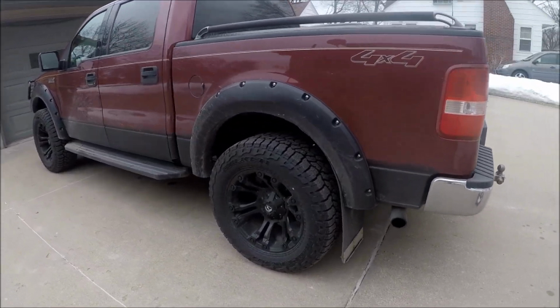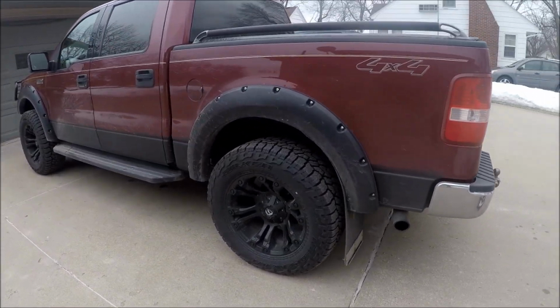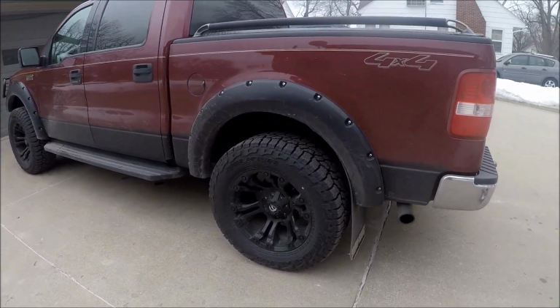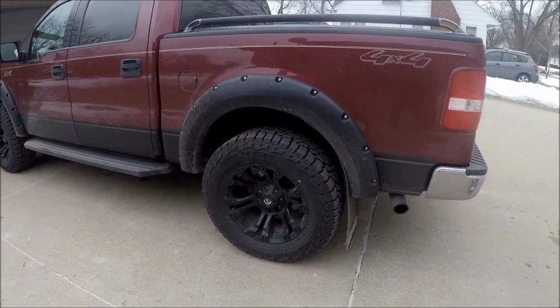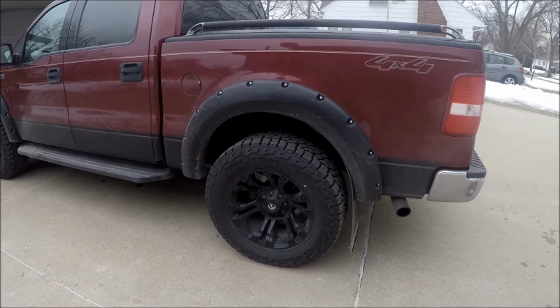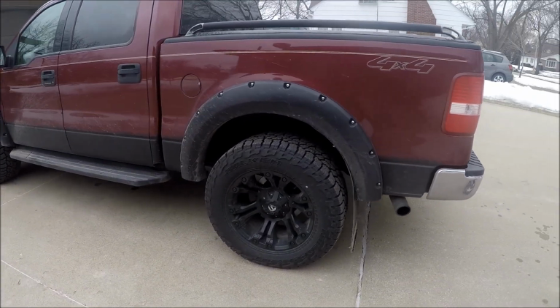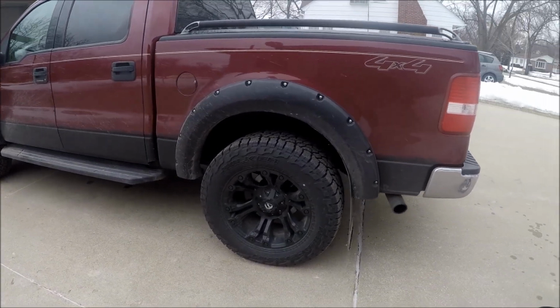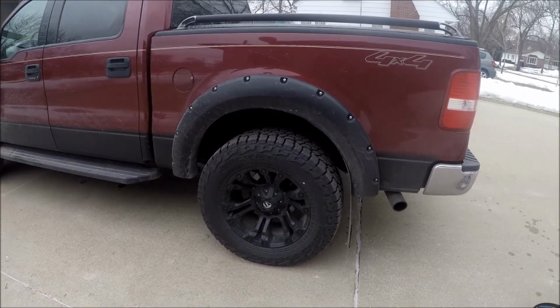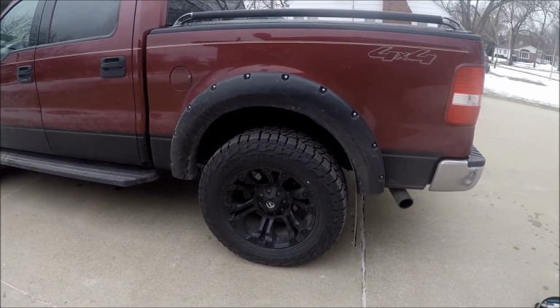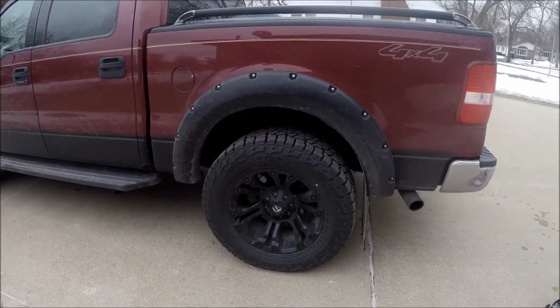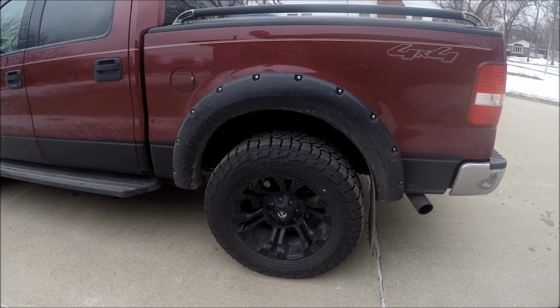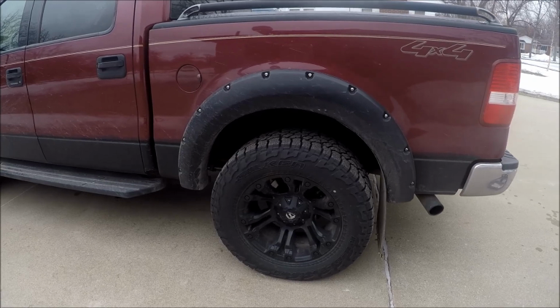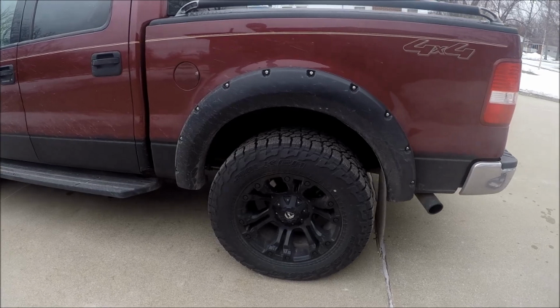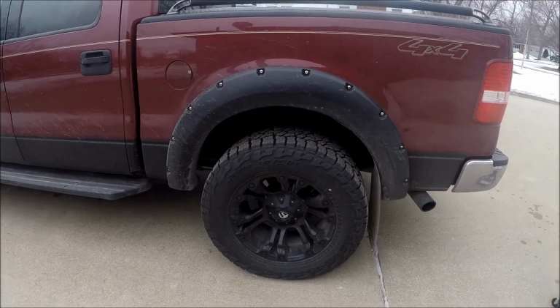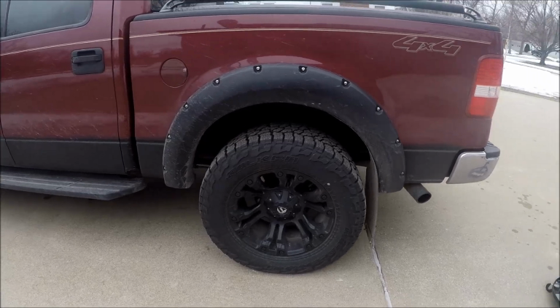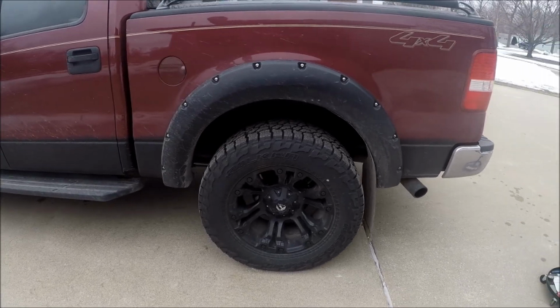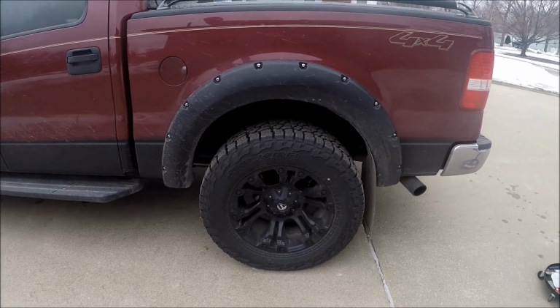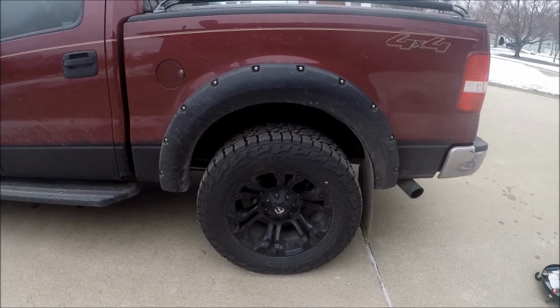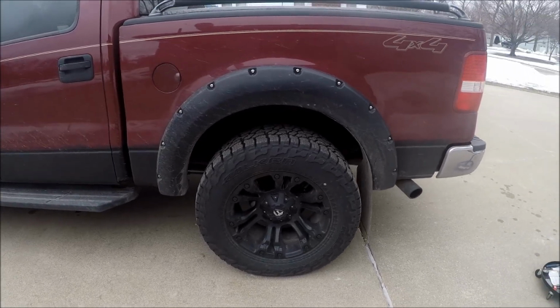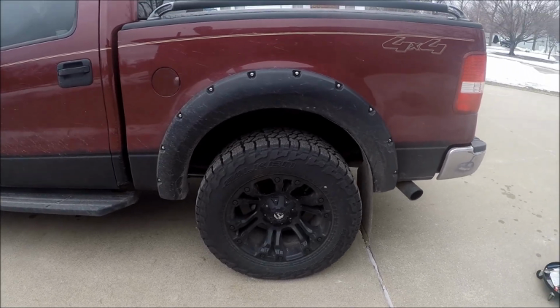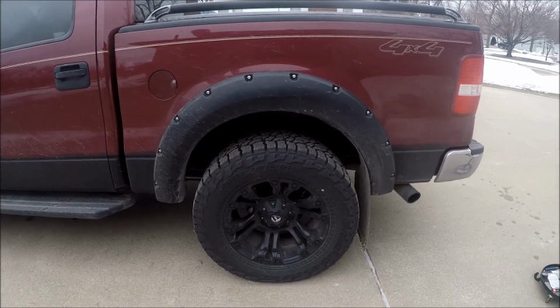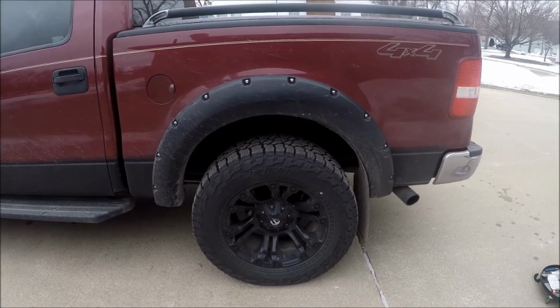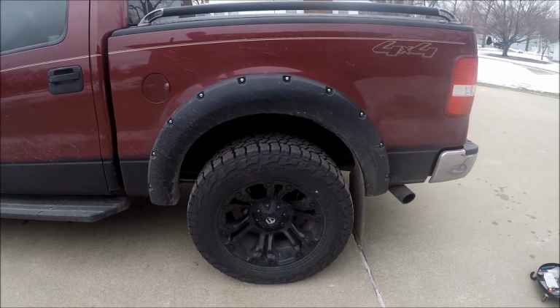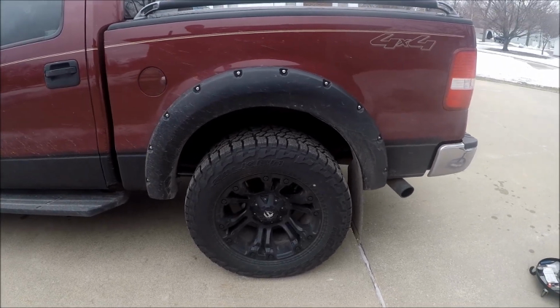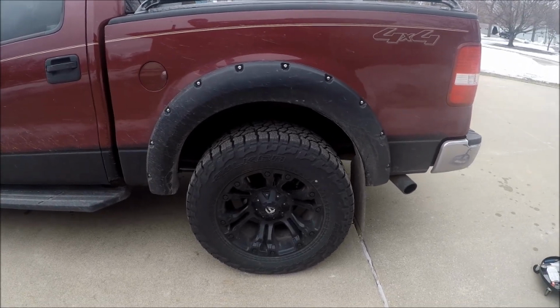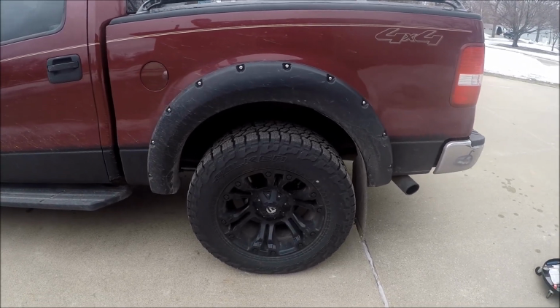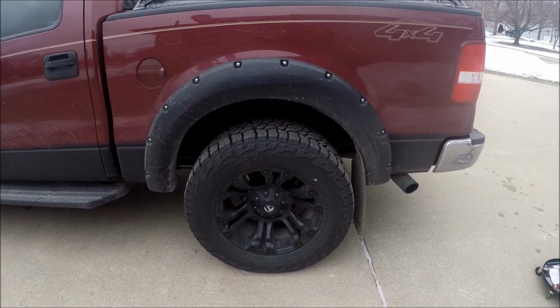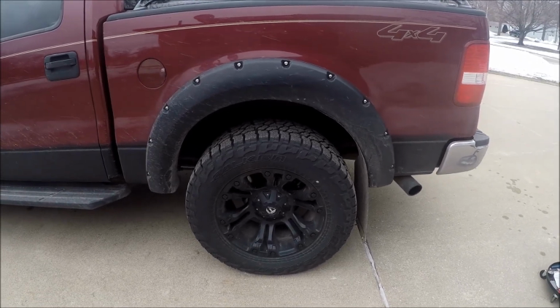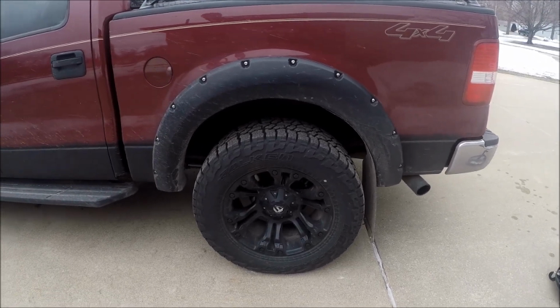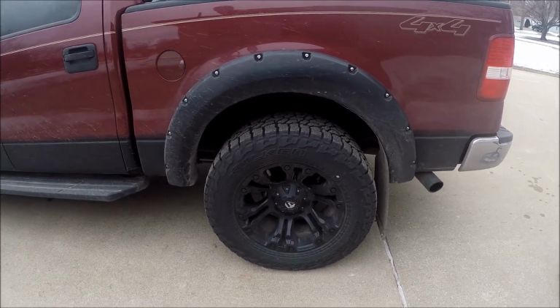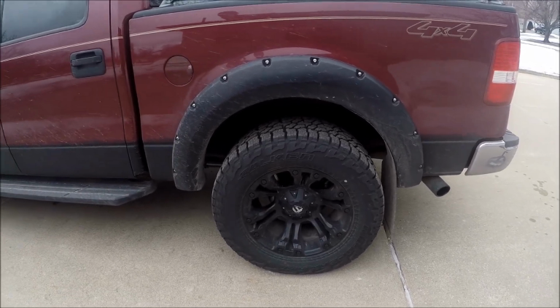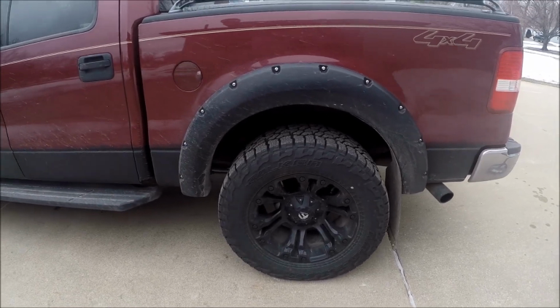Running 20x10 Fuel Vapors, negative 24mm offset, wrapped in 35s.